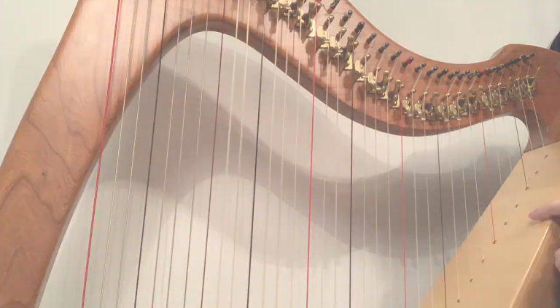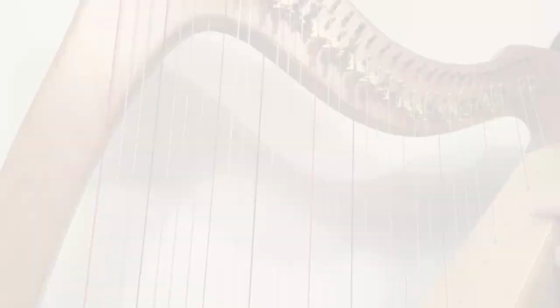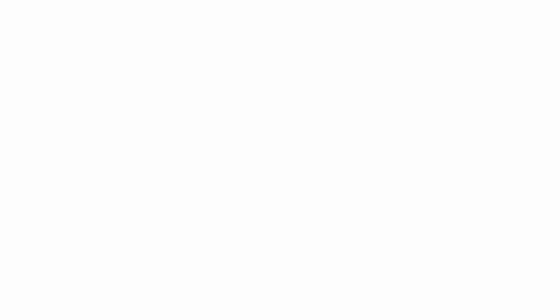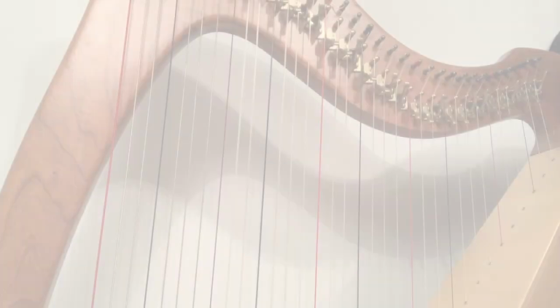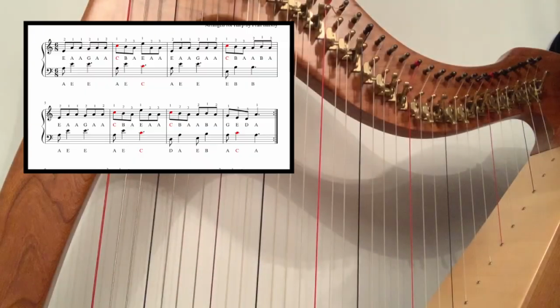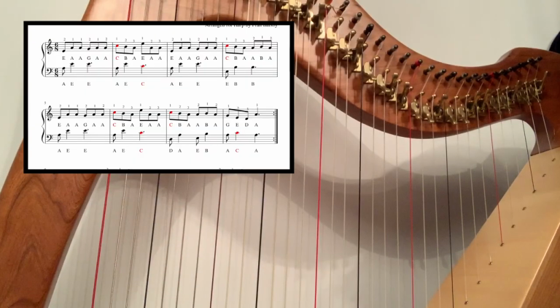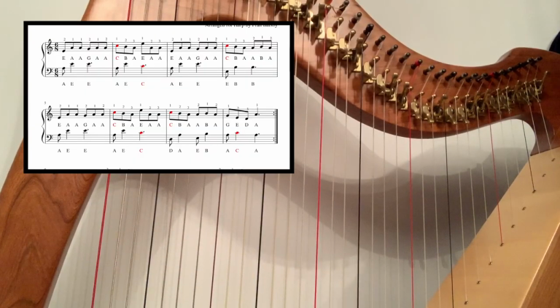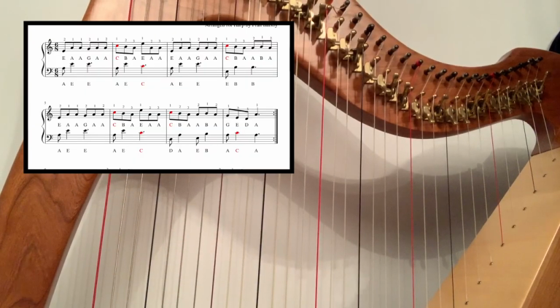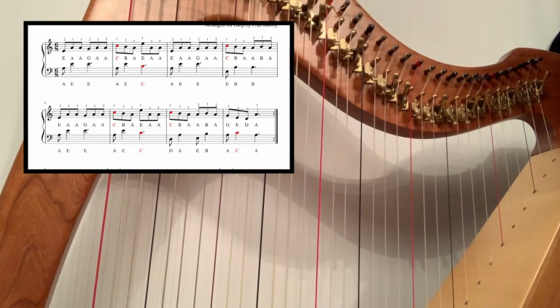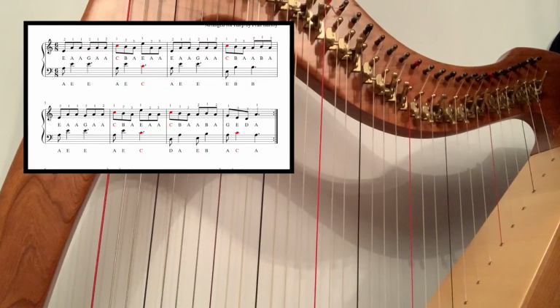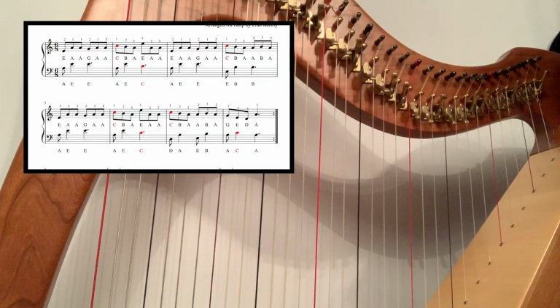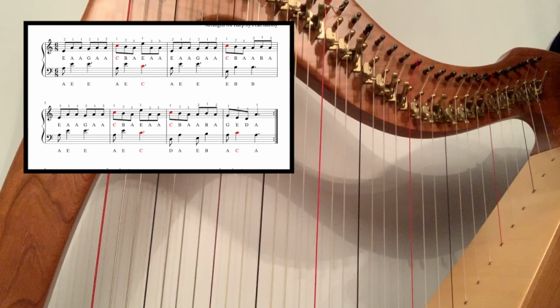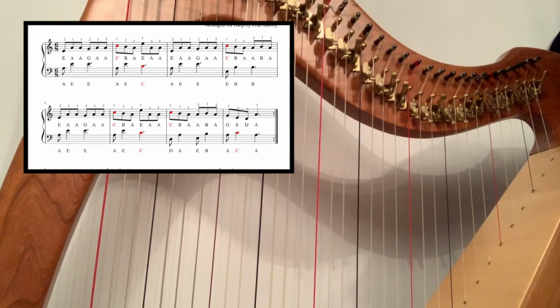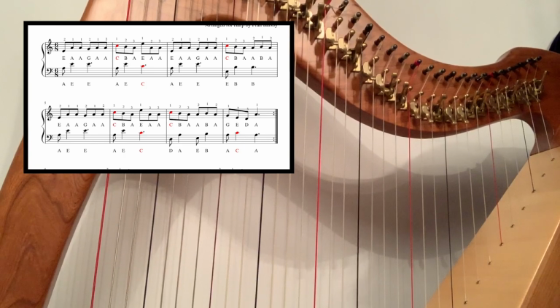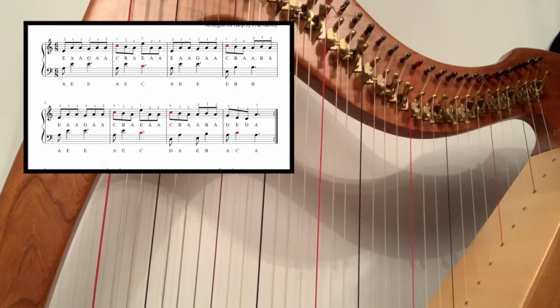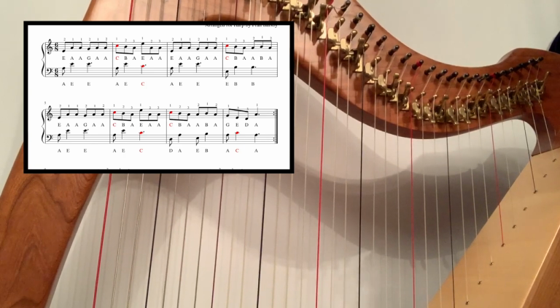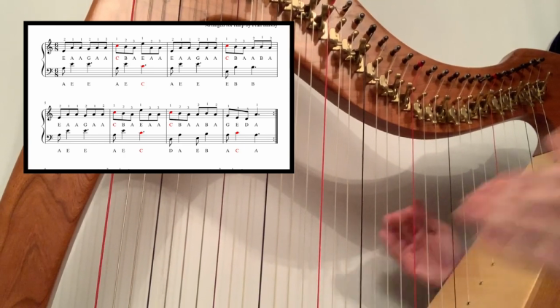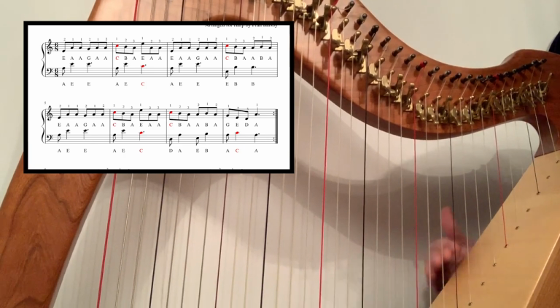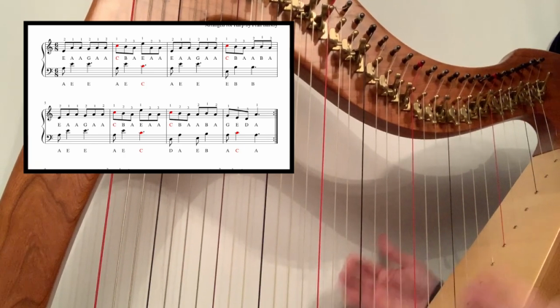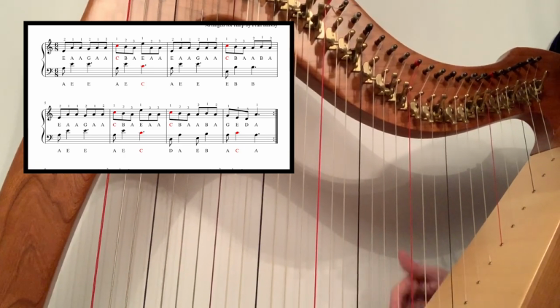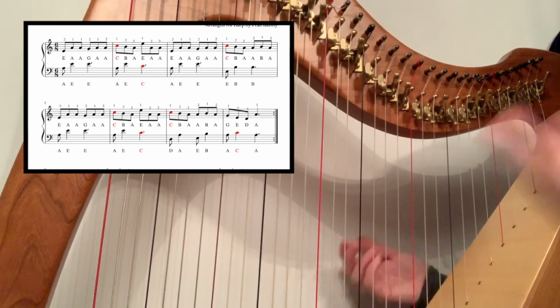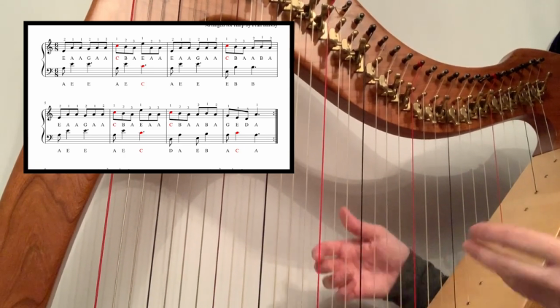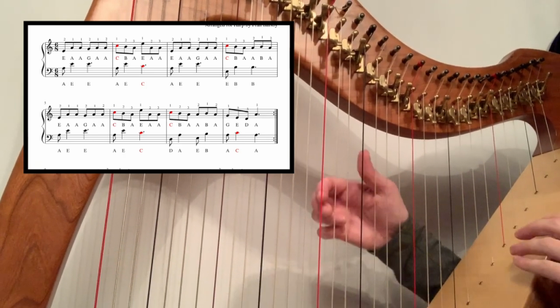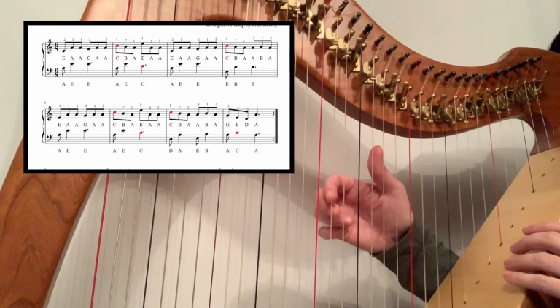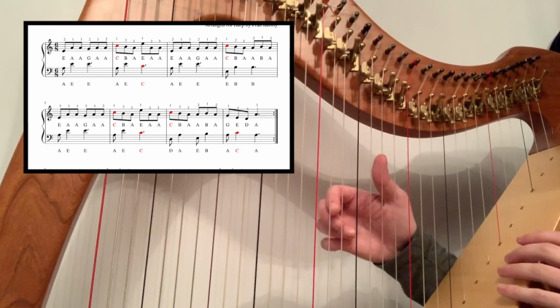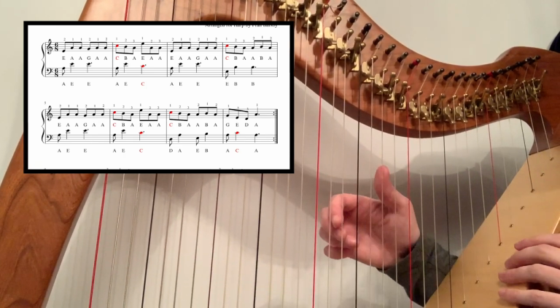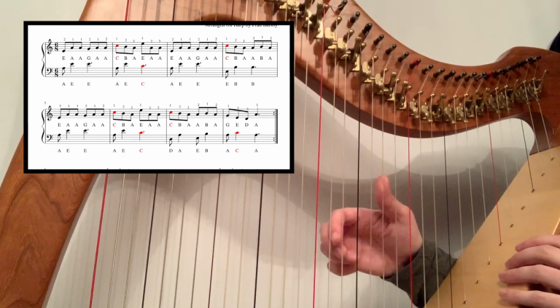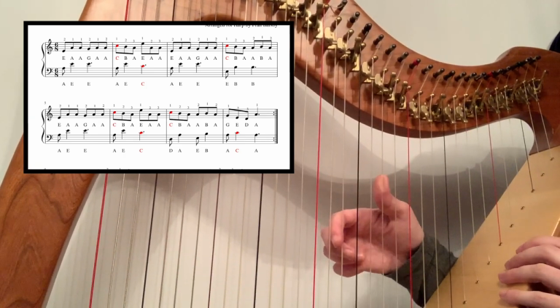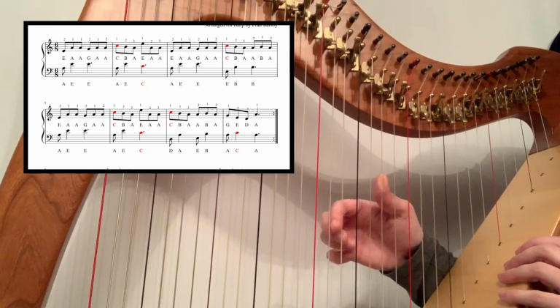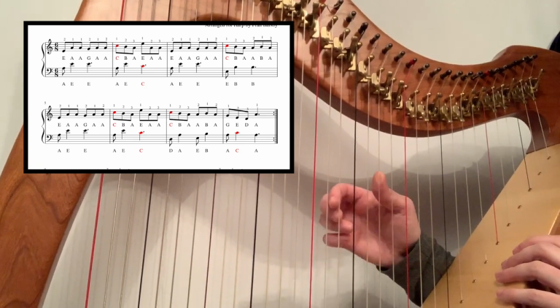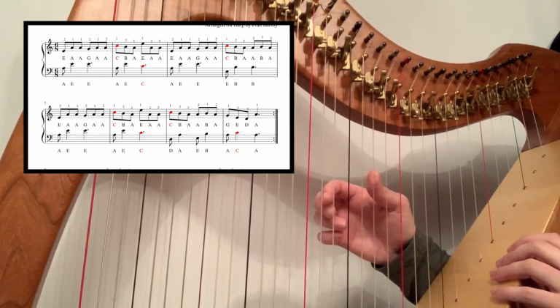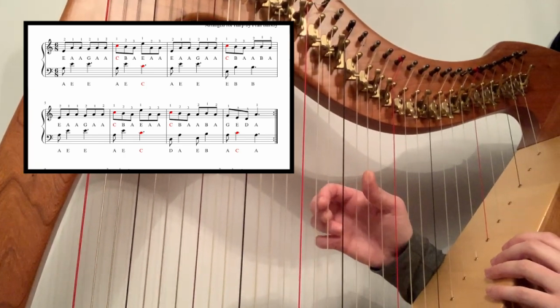What you can do now is practice that right hand, building up the speed, because eventually you'll get to something like this.